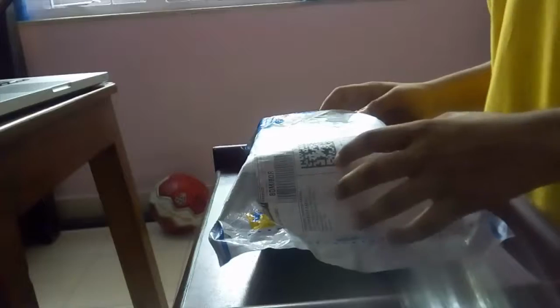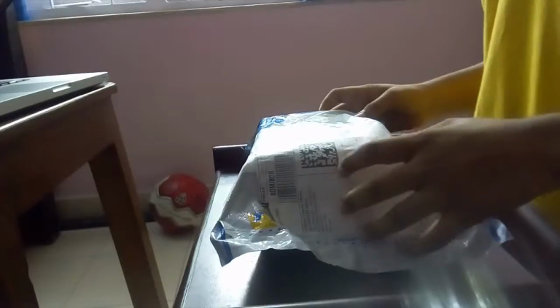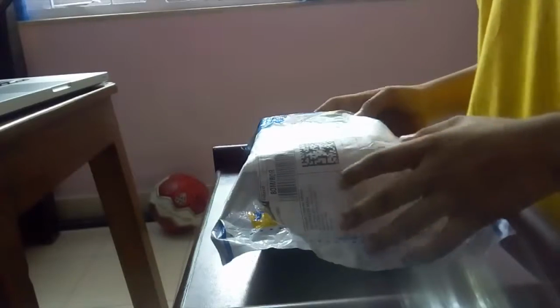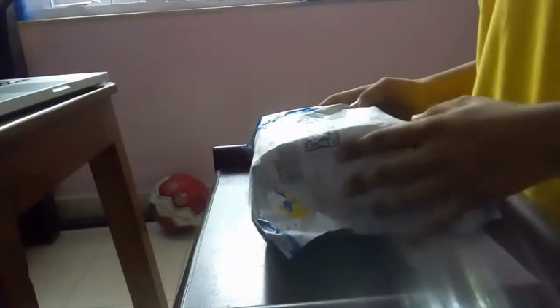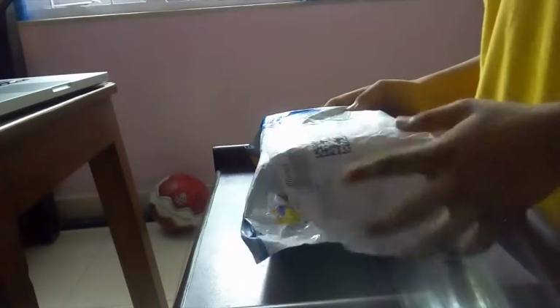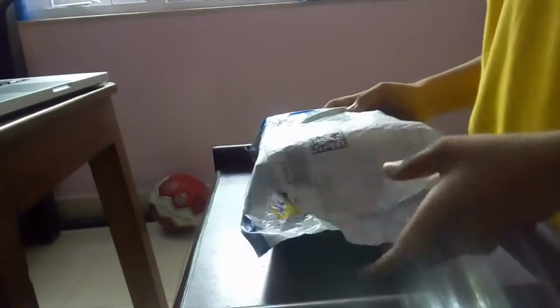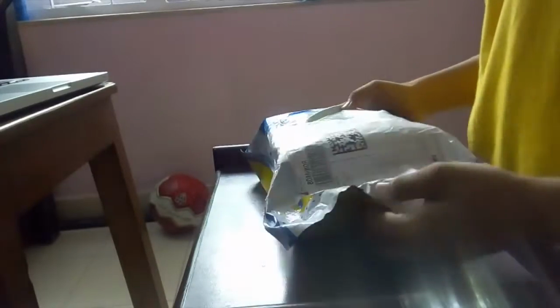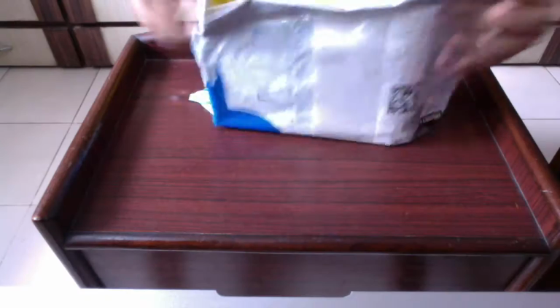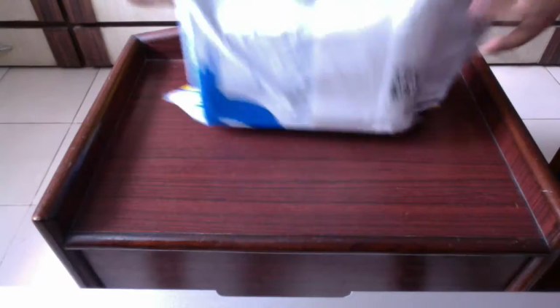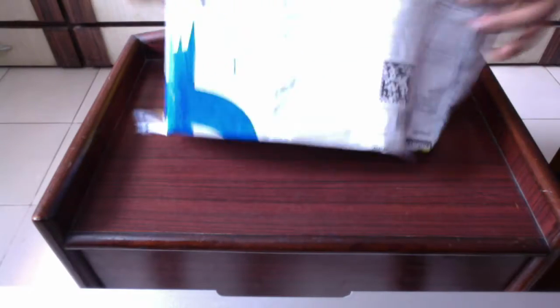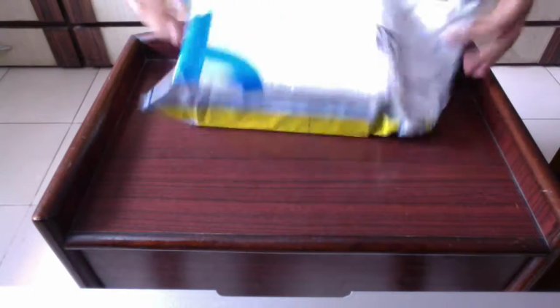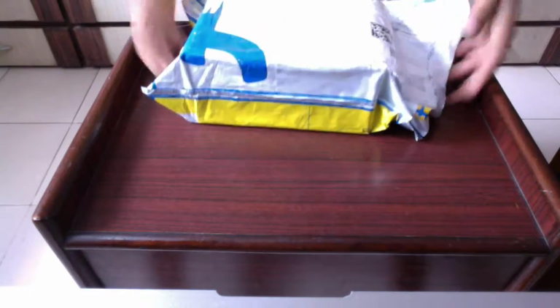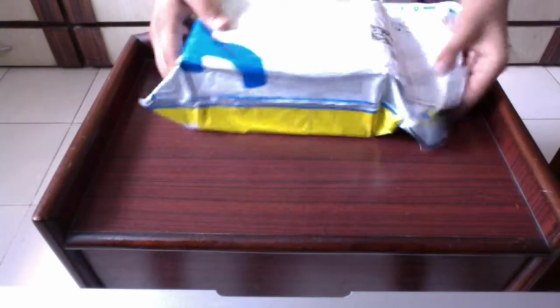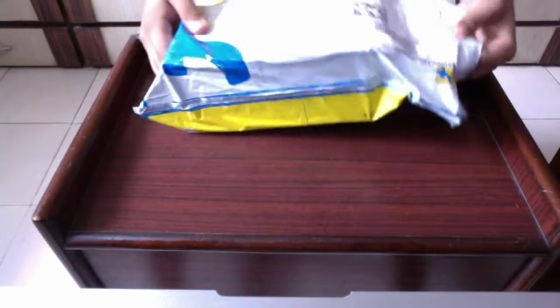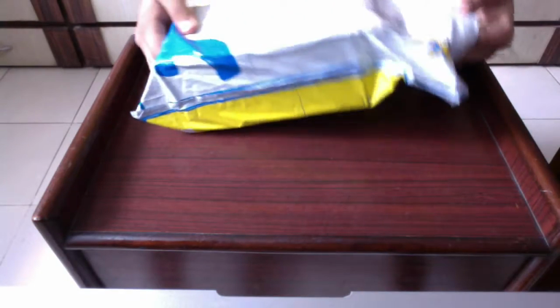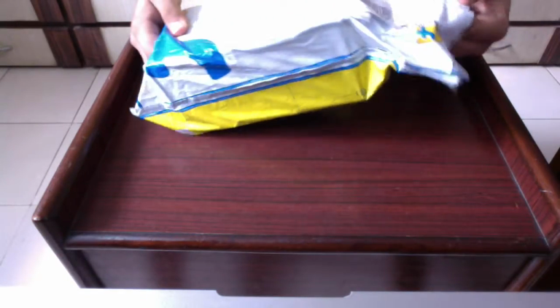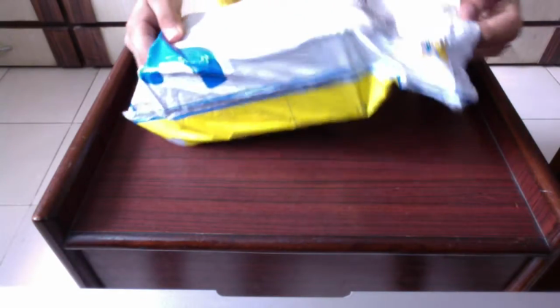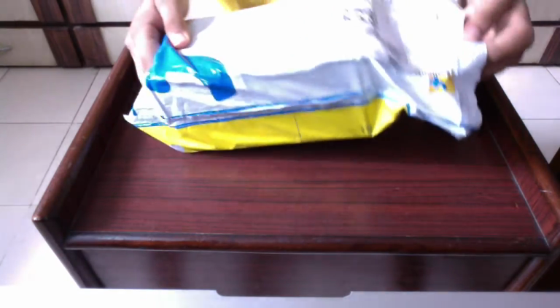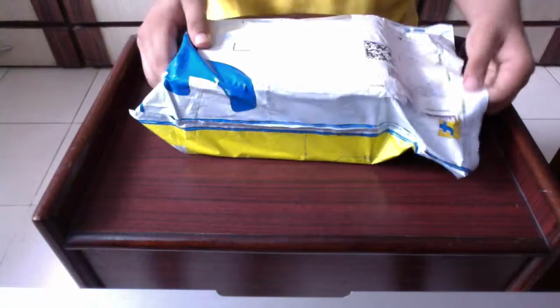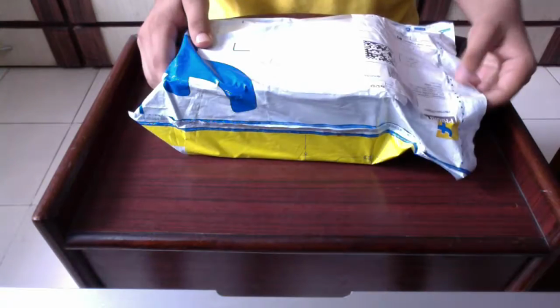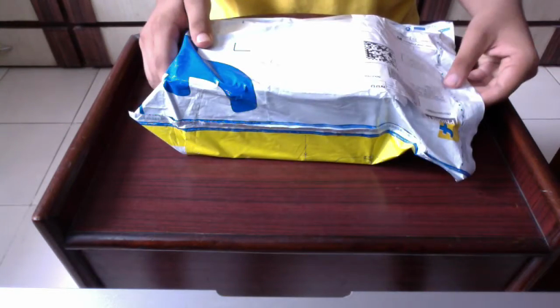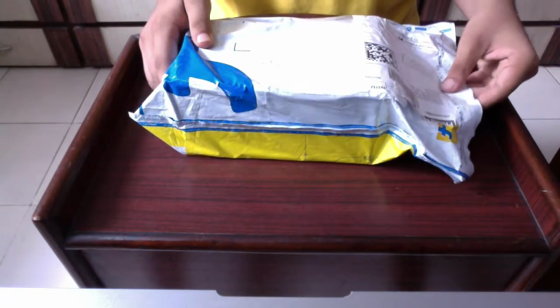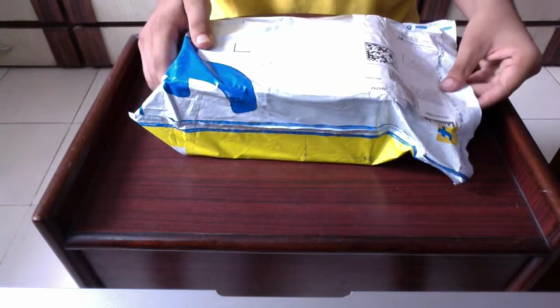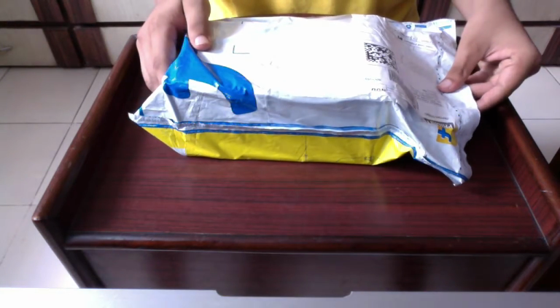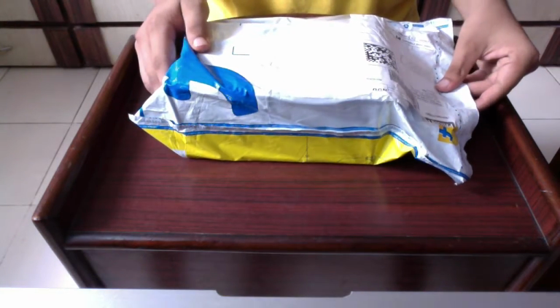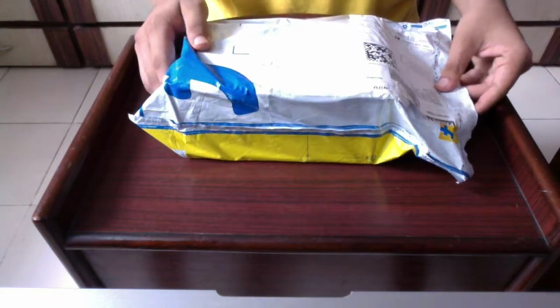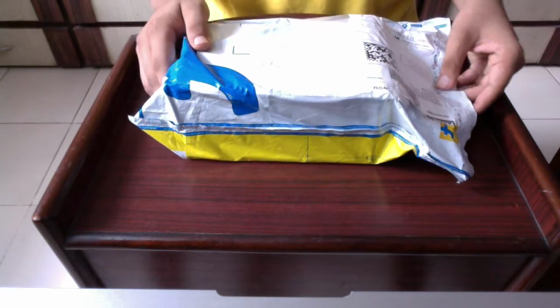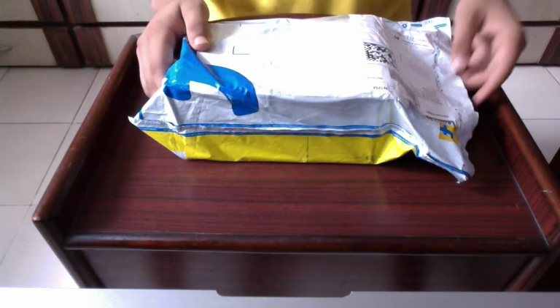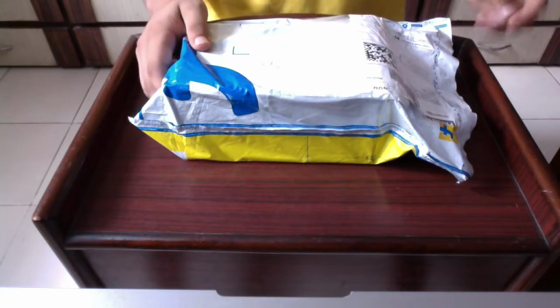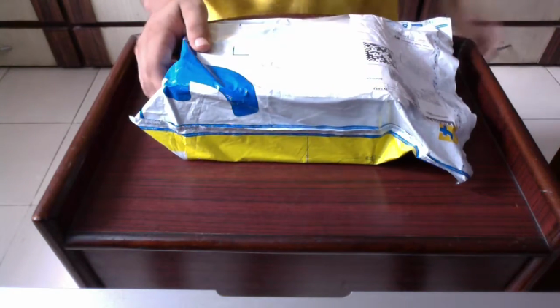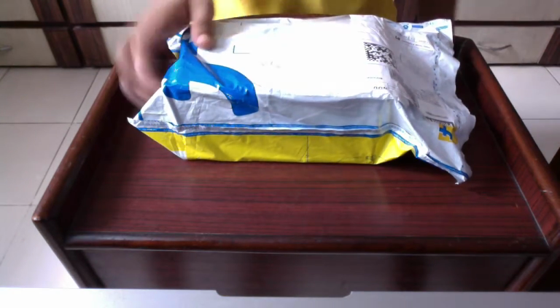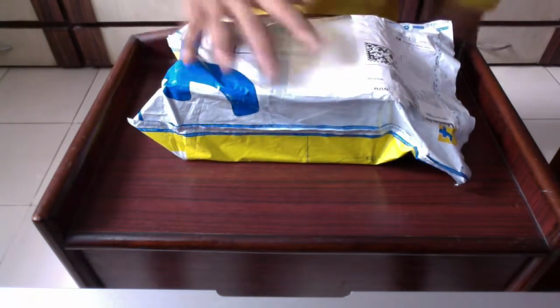I ordered this phone from Flipkart and I received it within 3 days. So let's open the package.